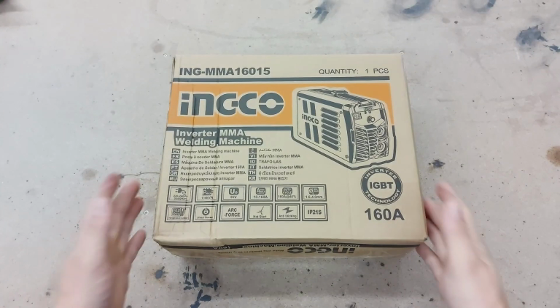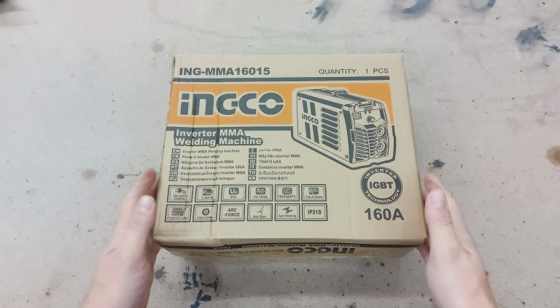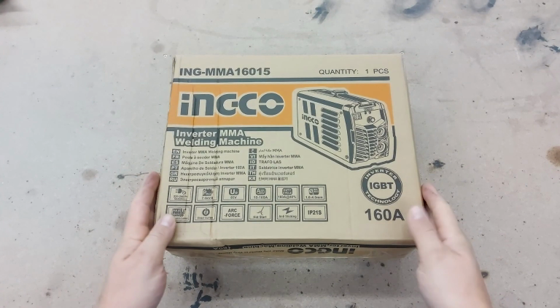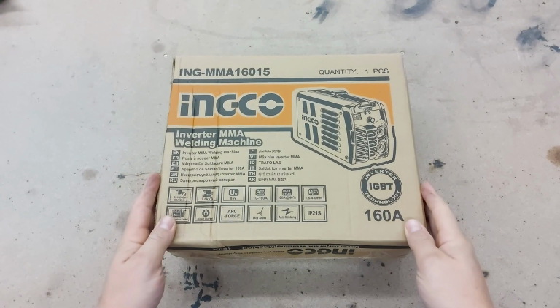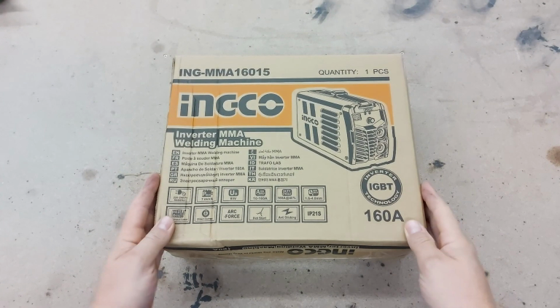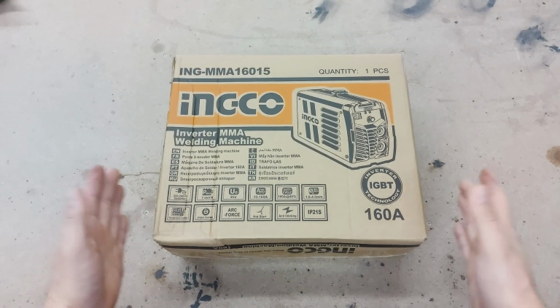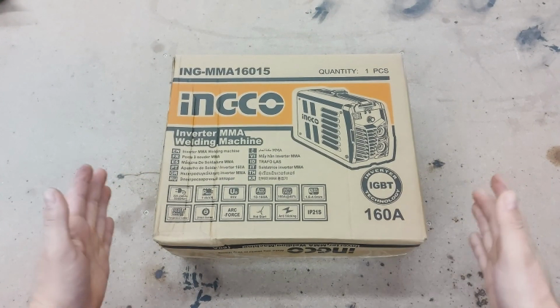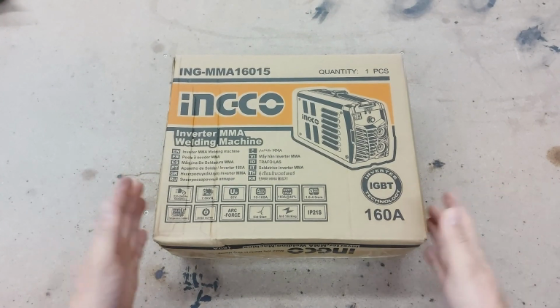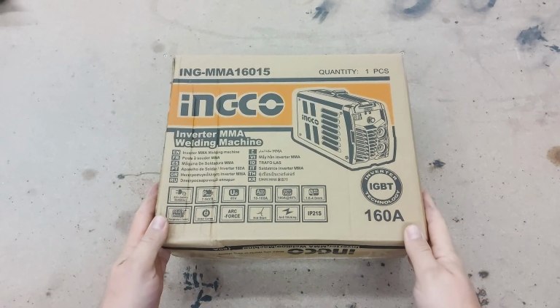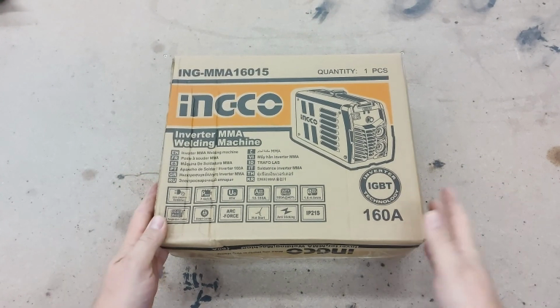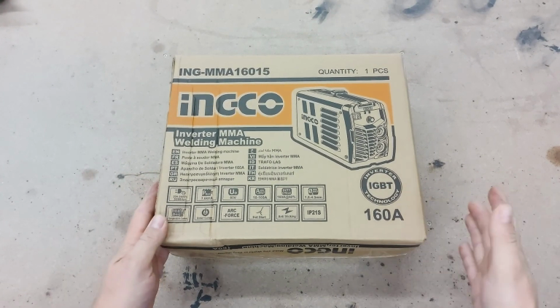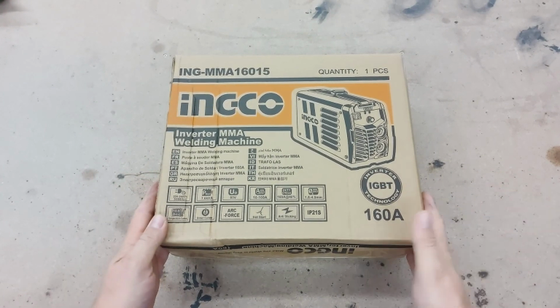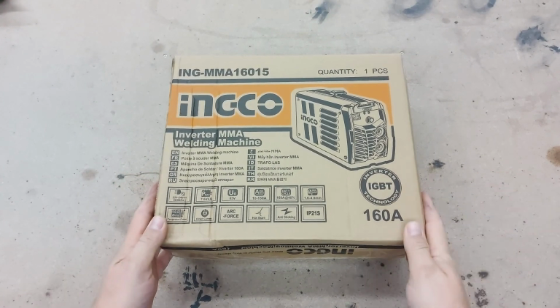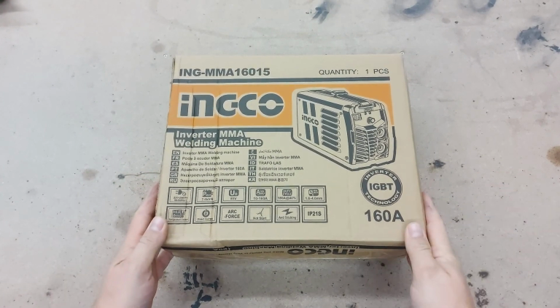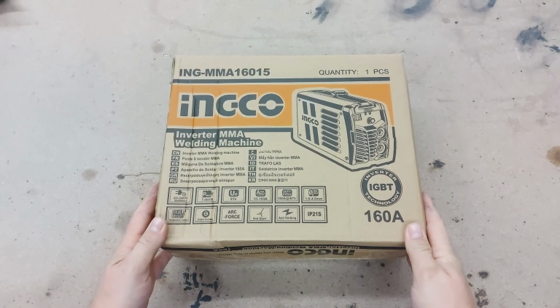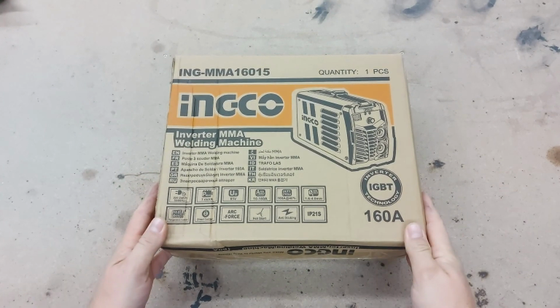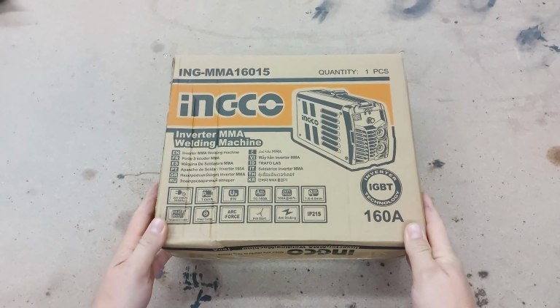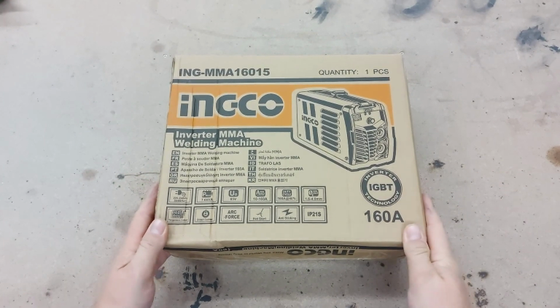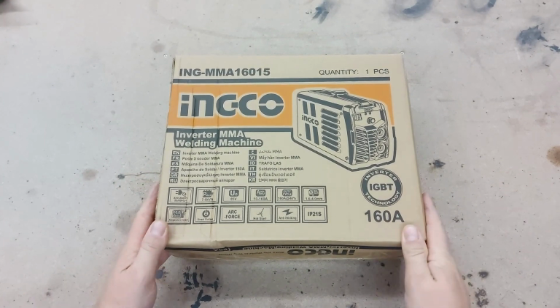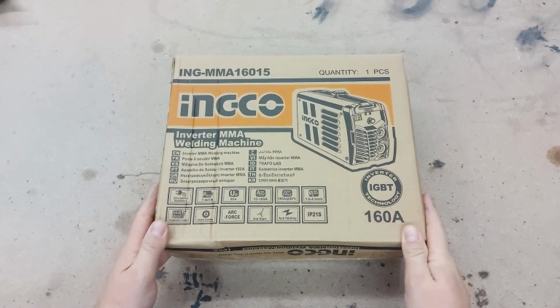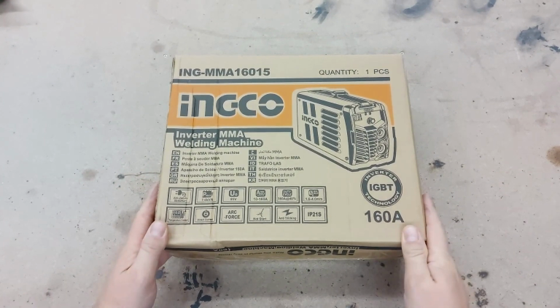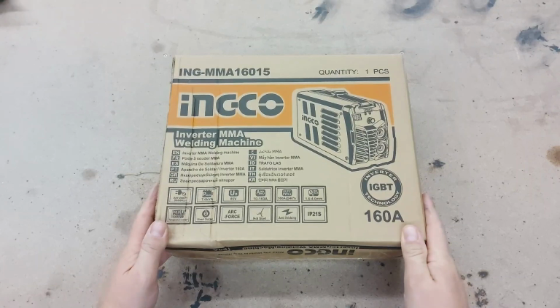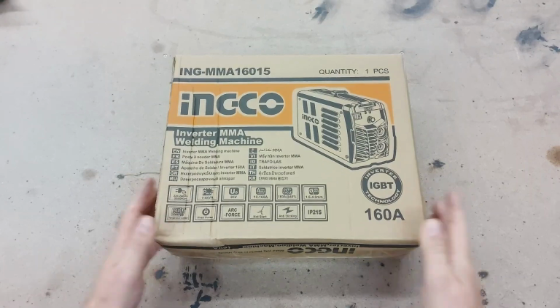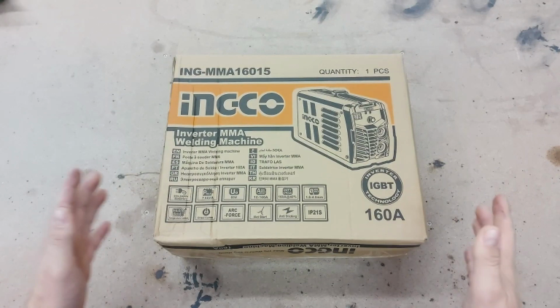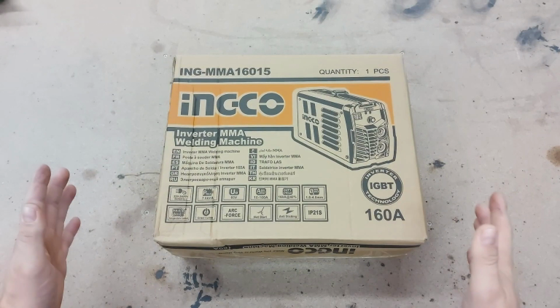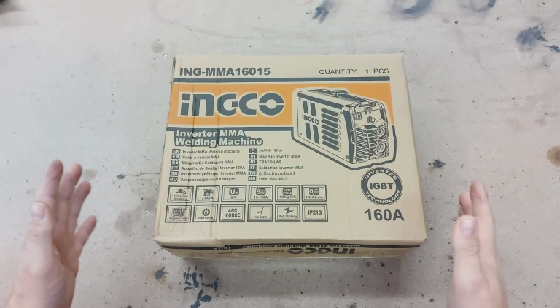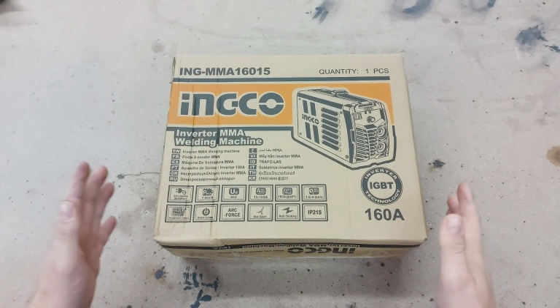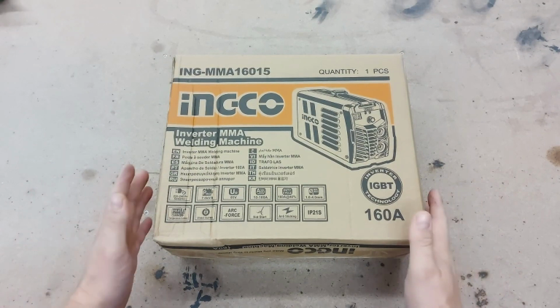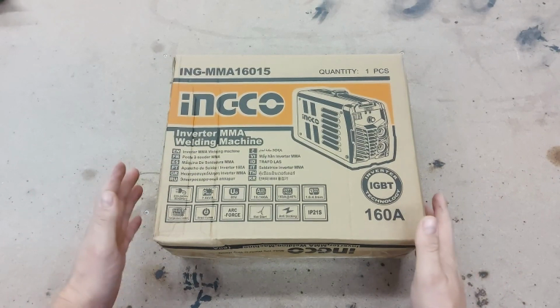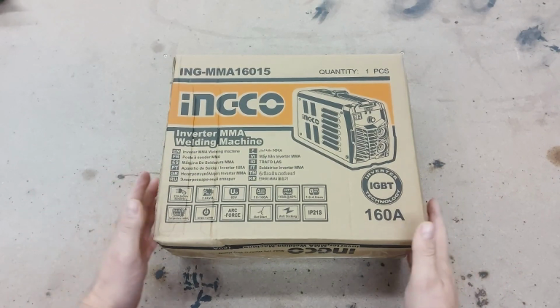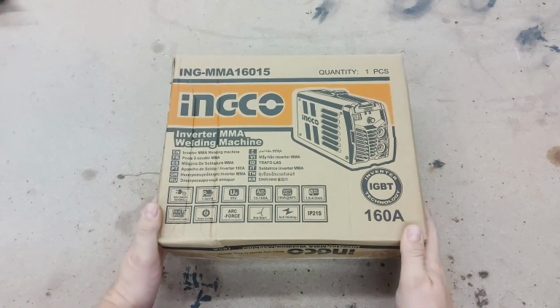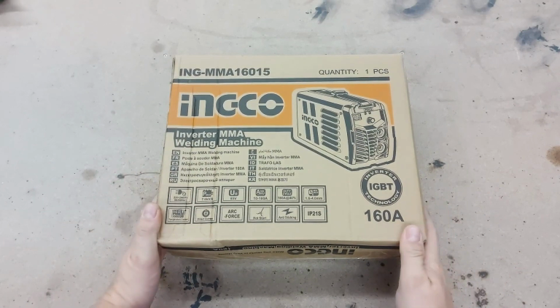Hi everyone, I'm Bill and welcome to my workshop. Today we have a new tool day.